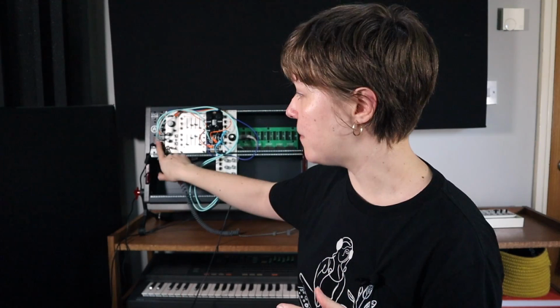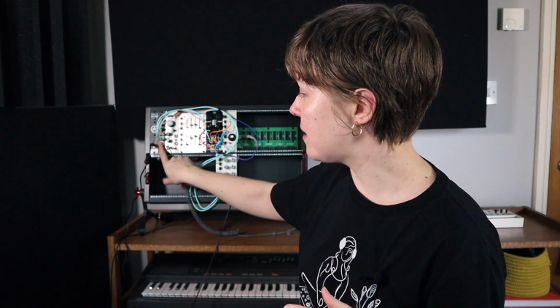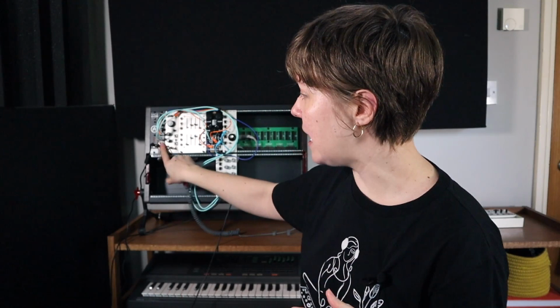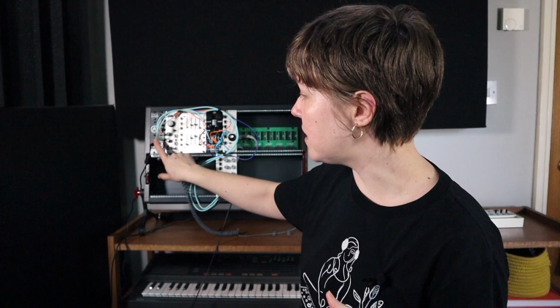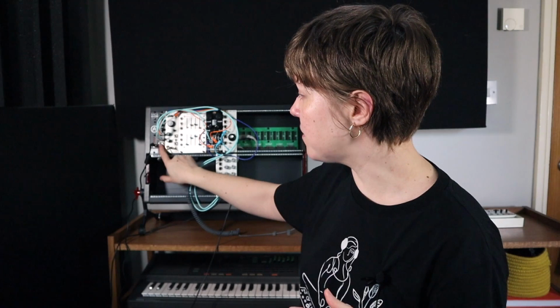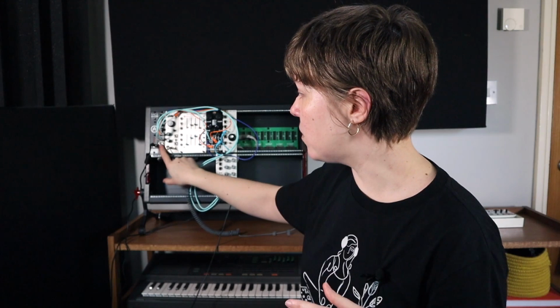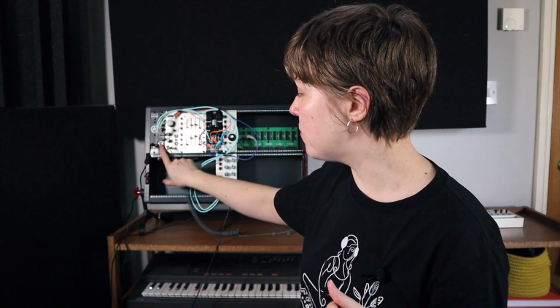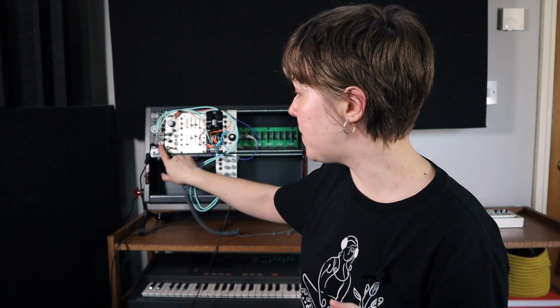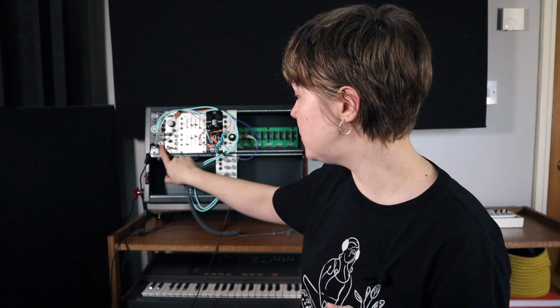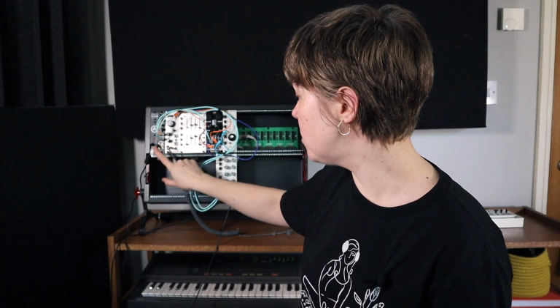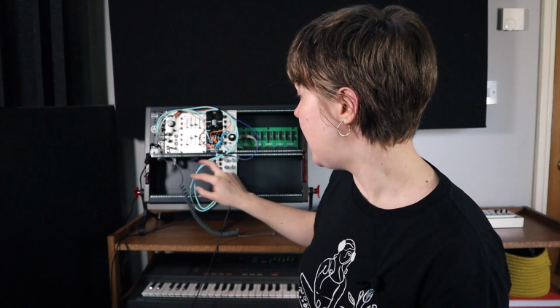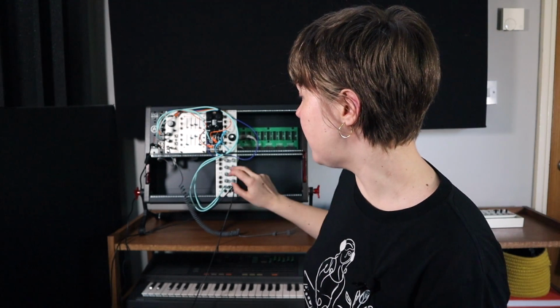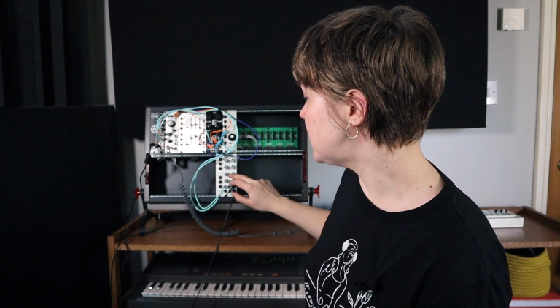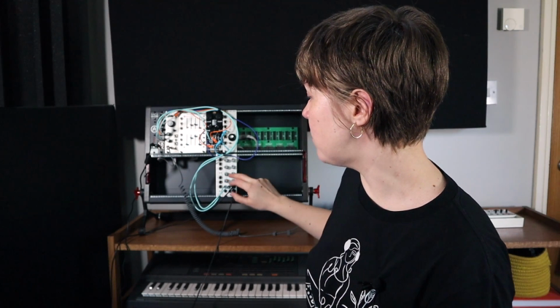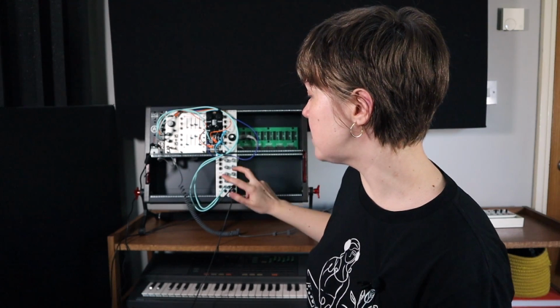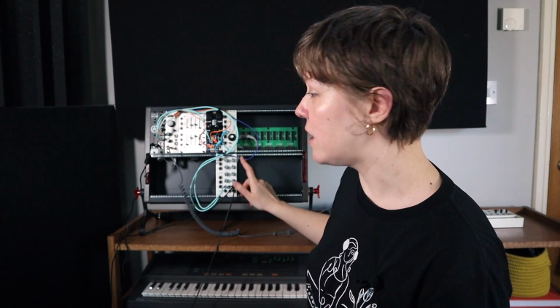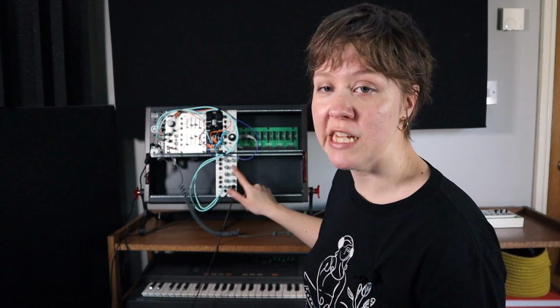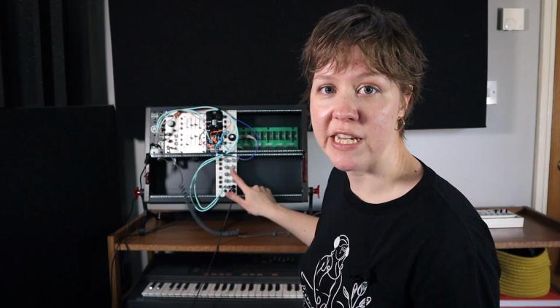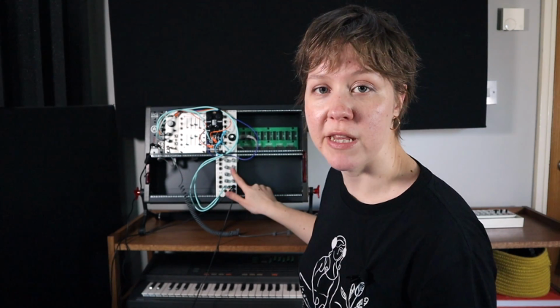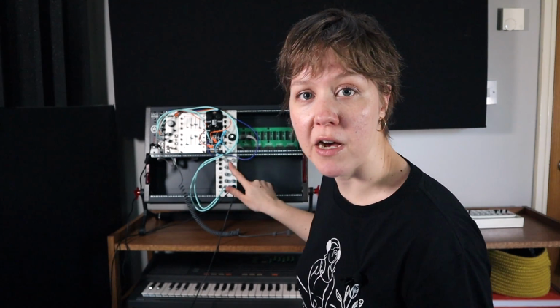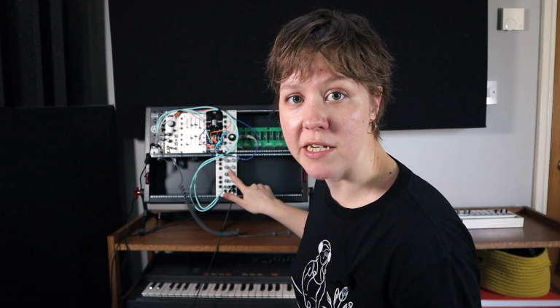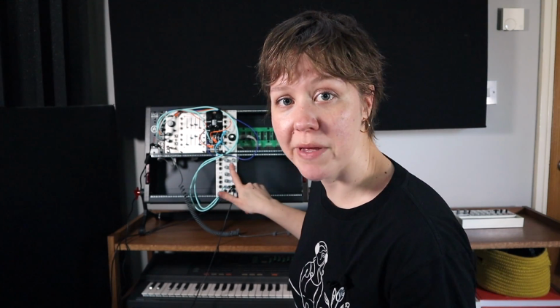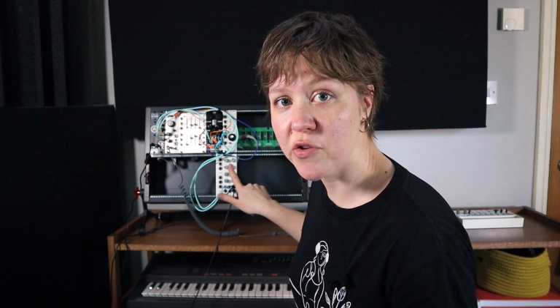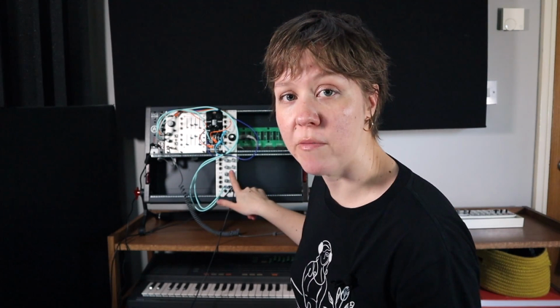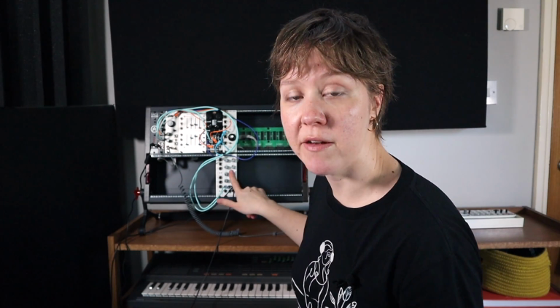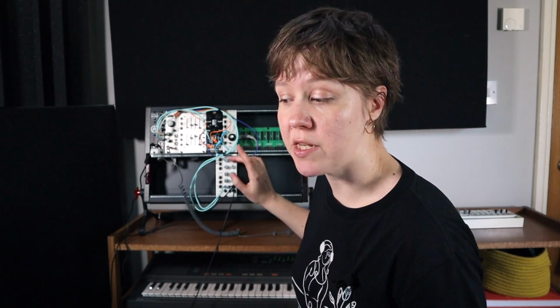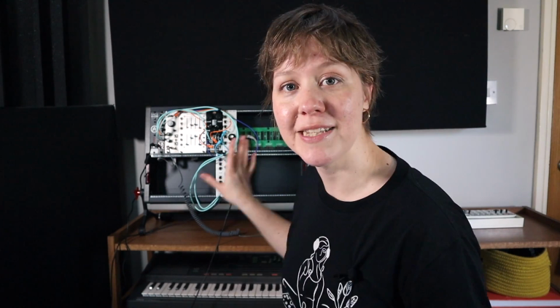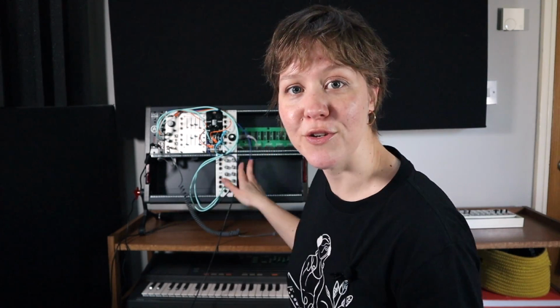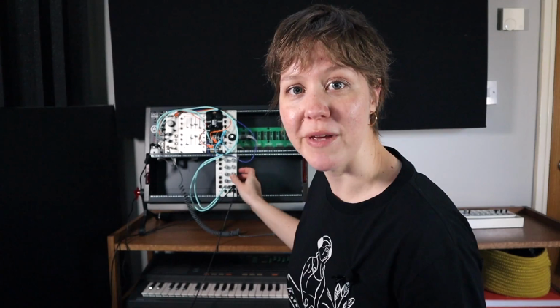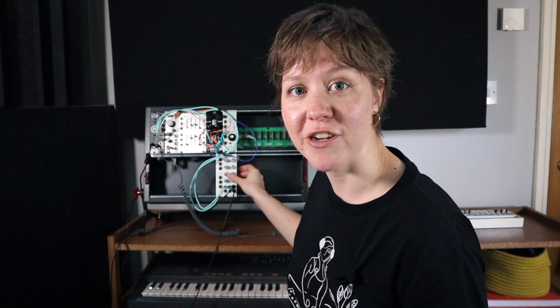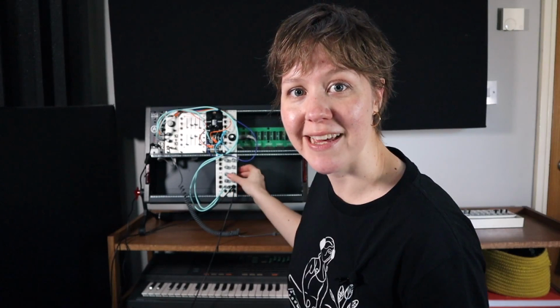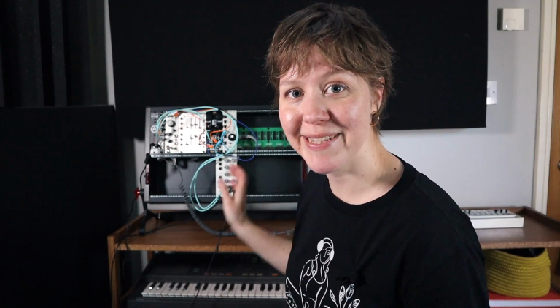I'm glad I got one from the bundle, and then the mixer was an investment I needed to make straight away. A nice, good mixer like this is essential.